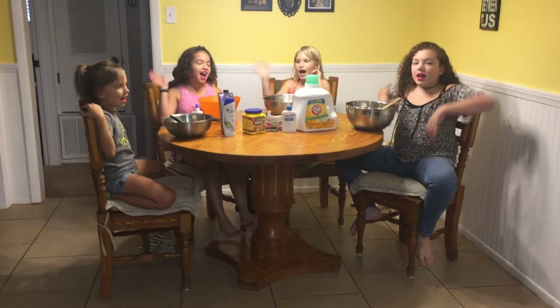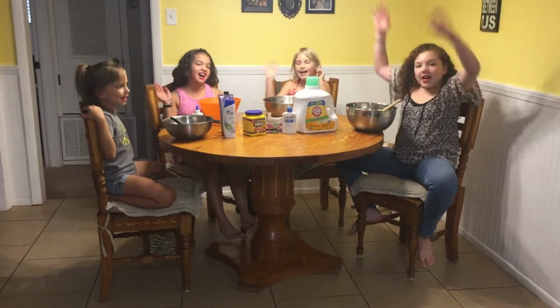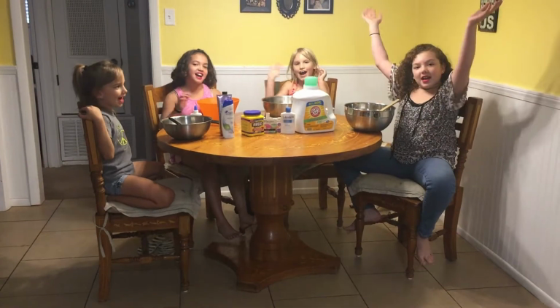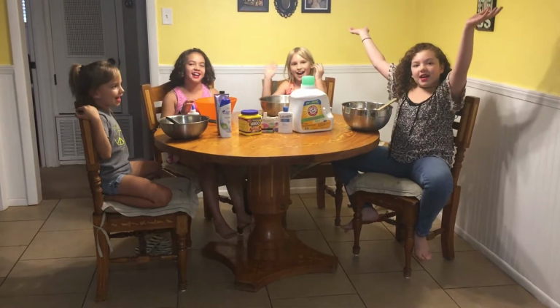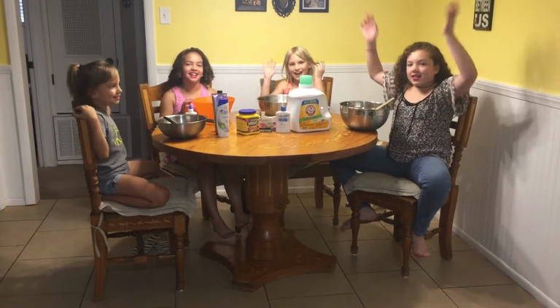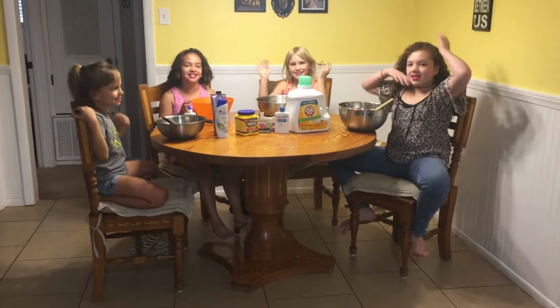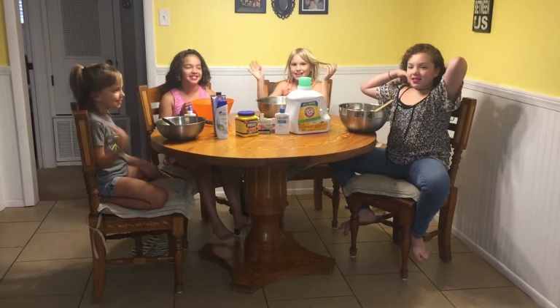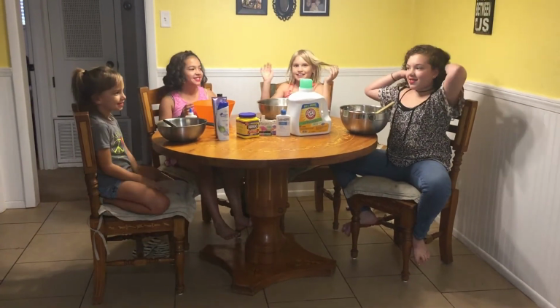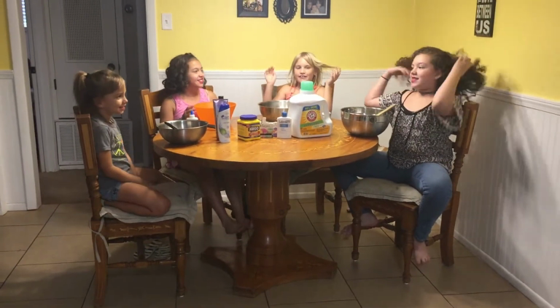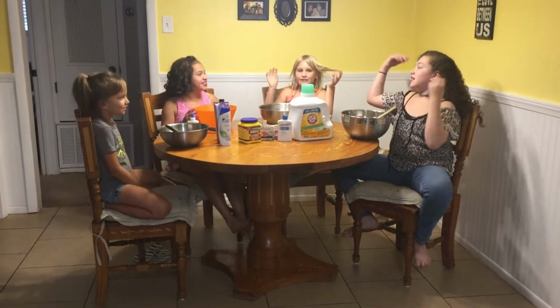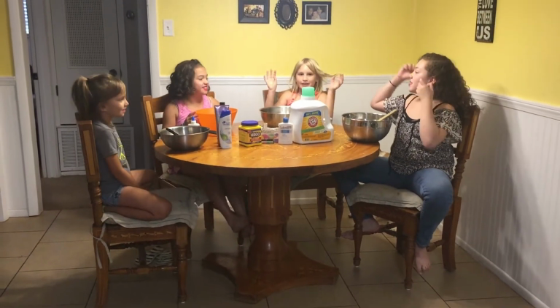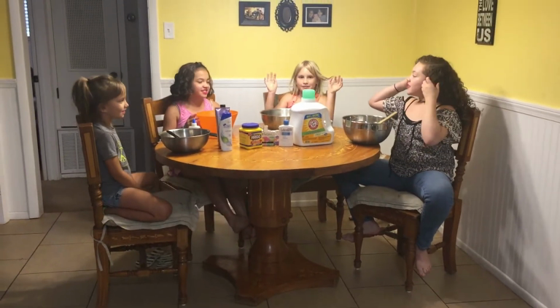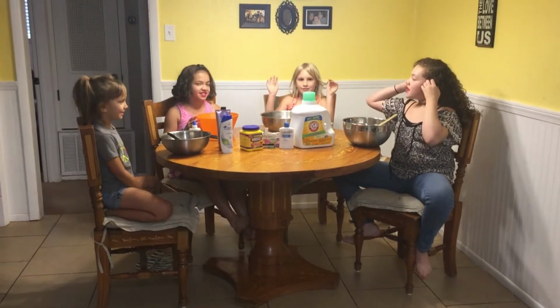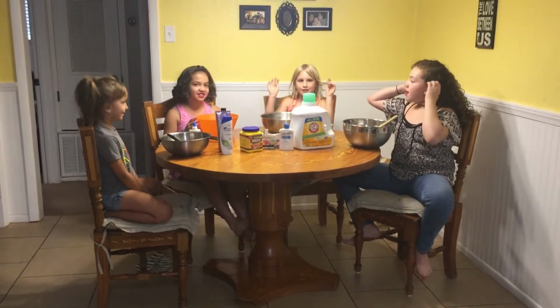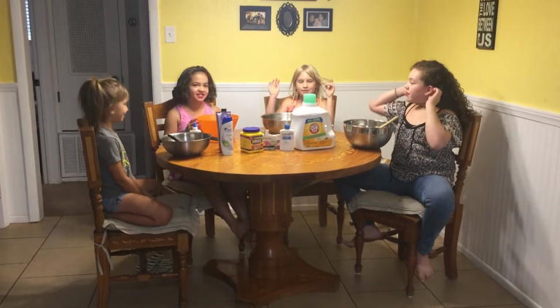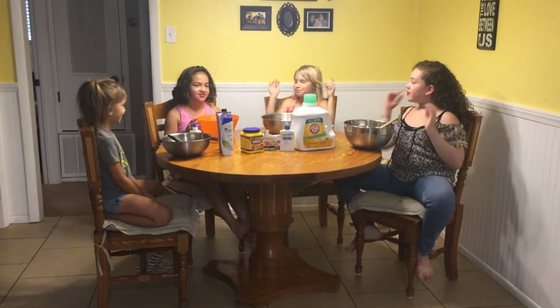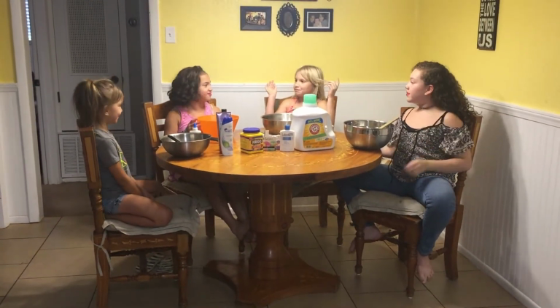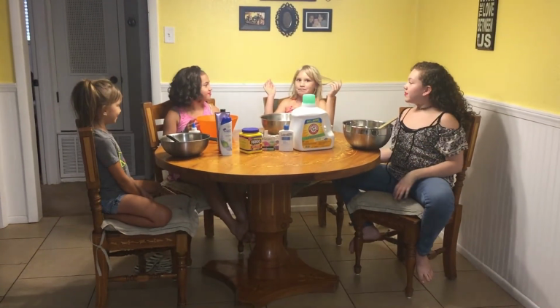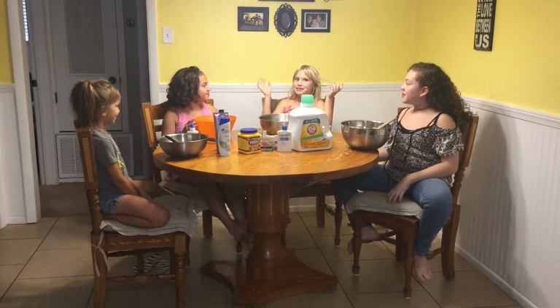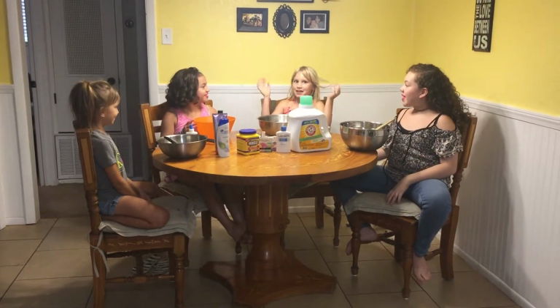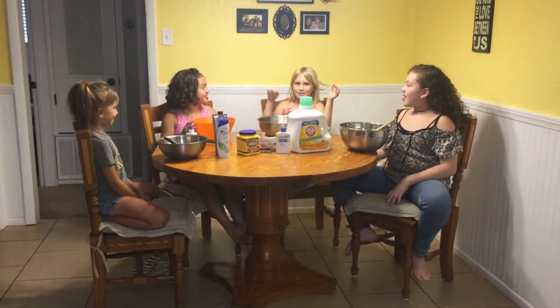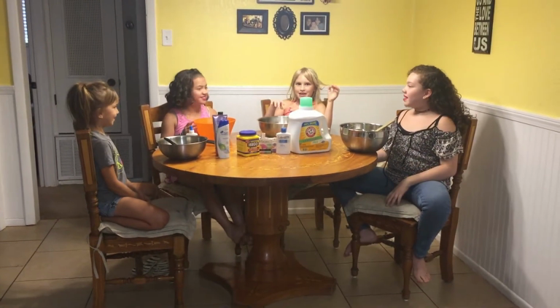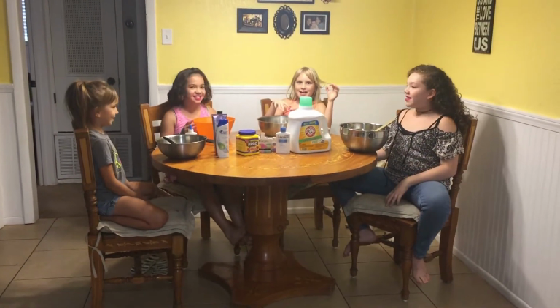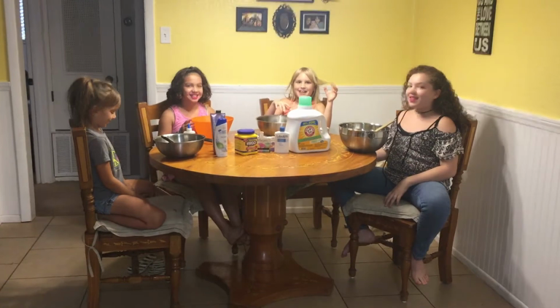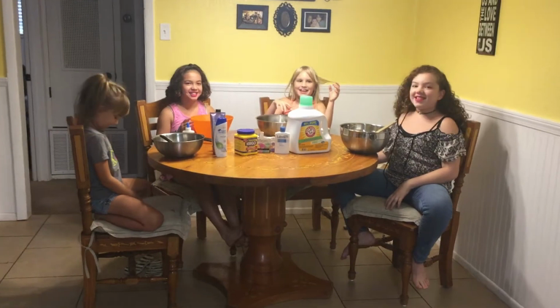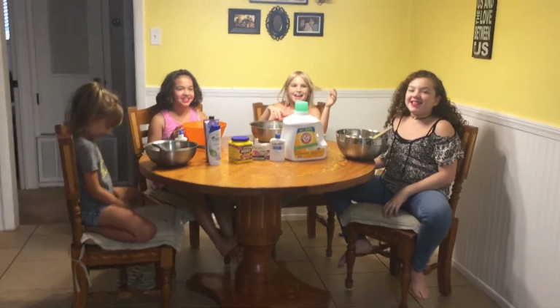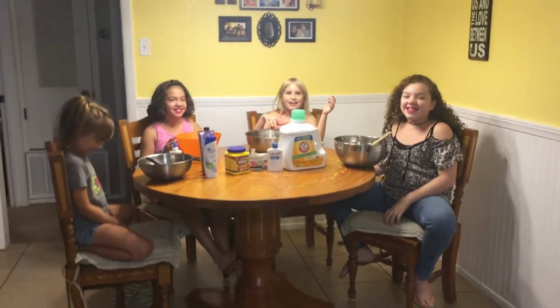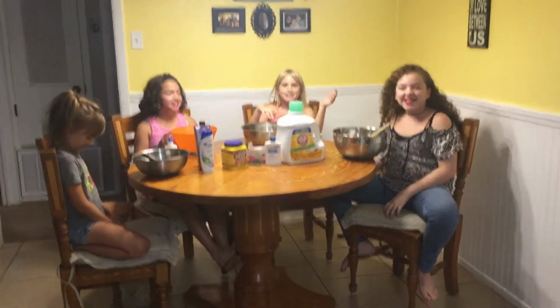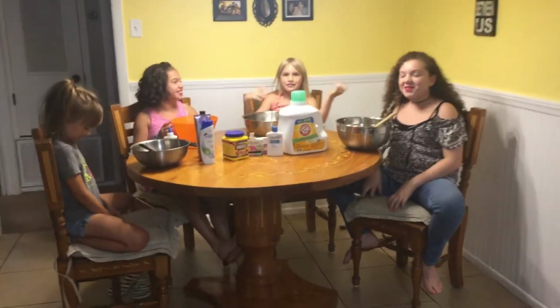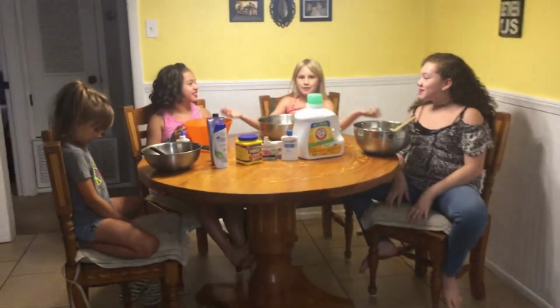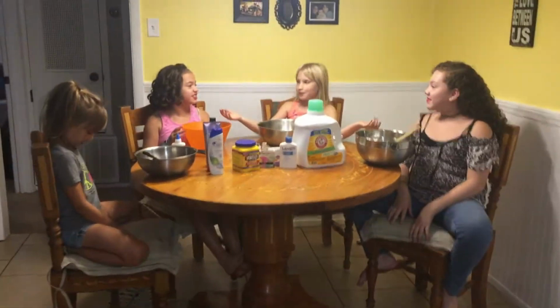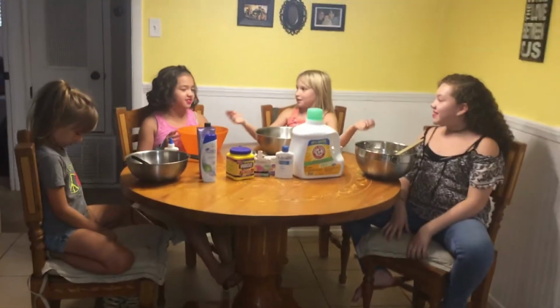Hi guys! Today we're making butter slime. We have two new people here.